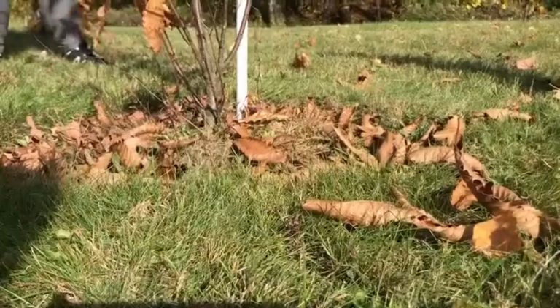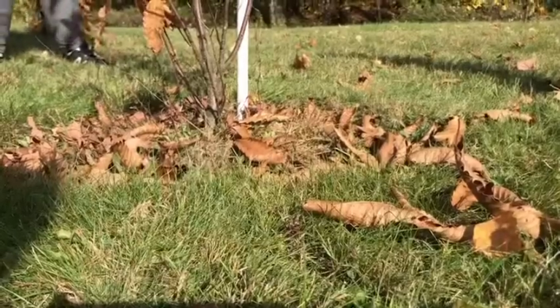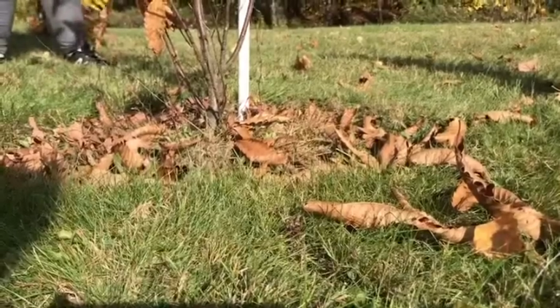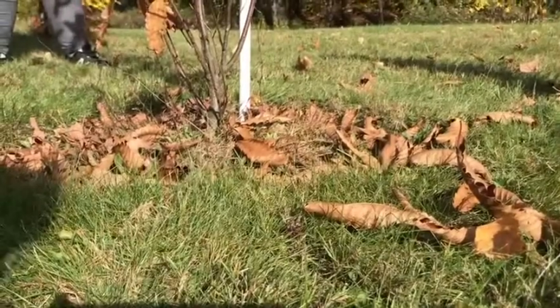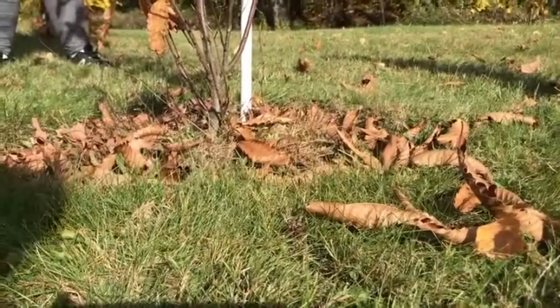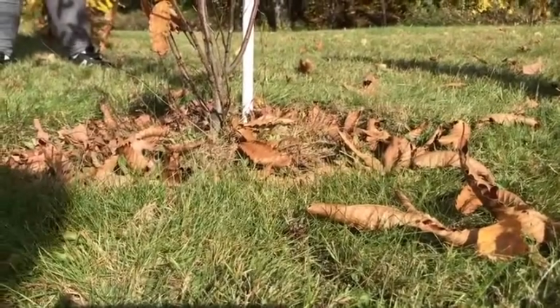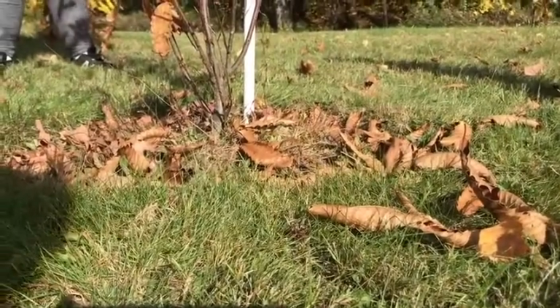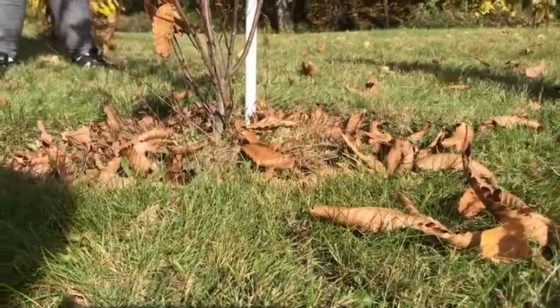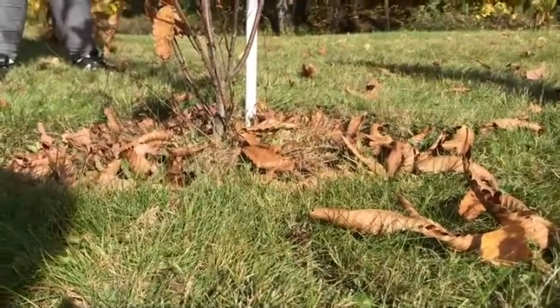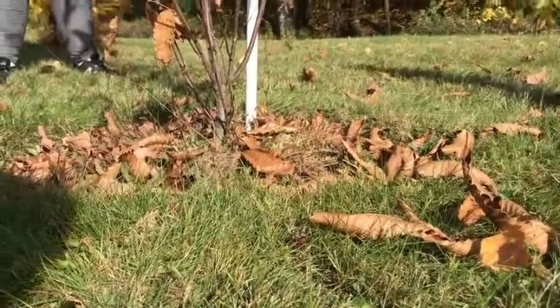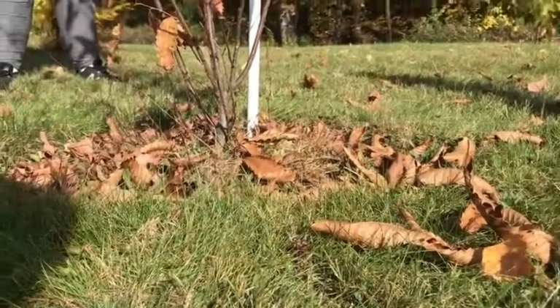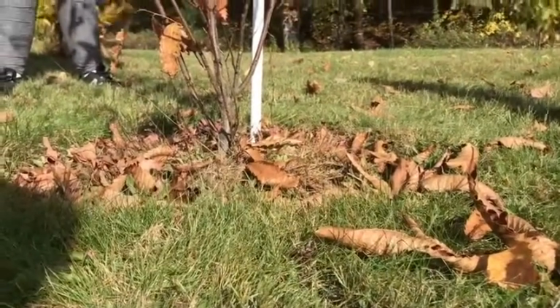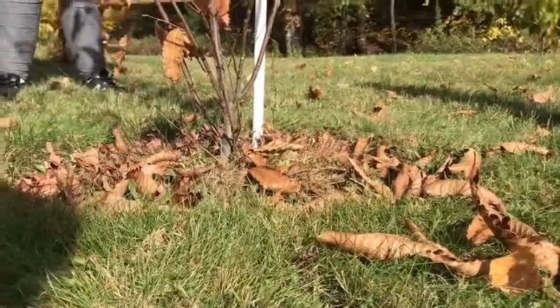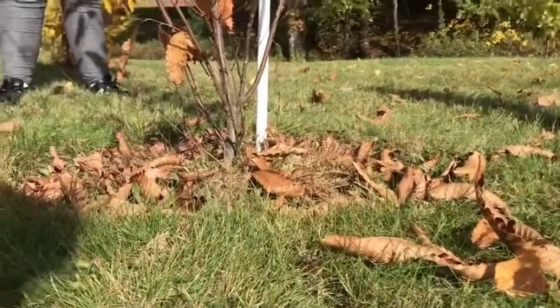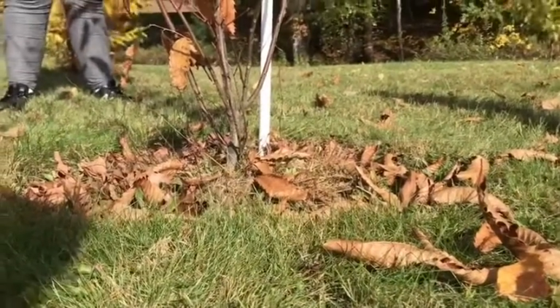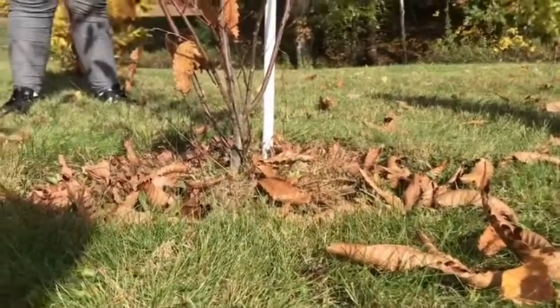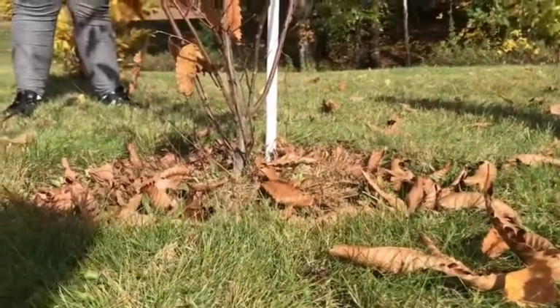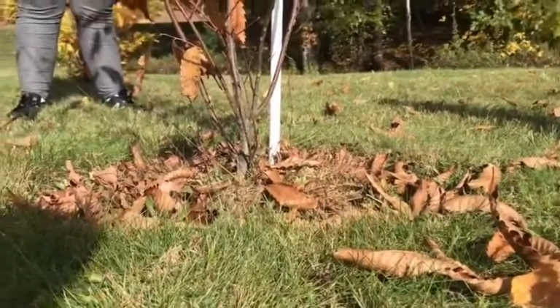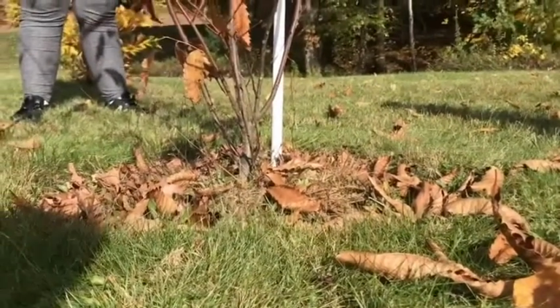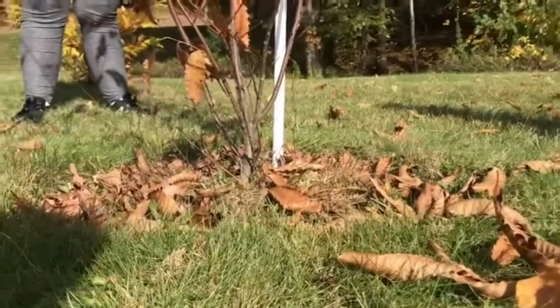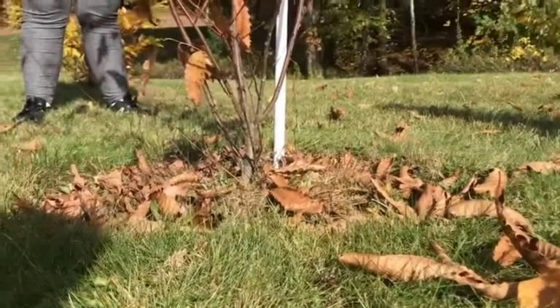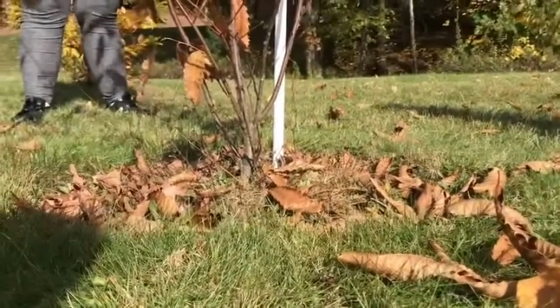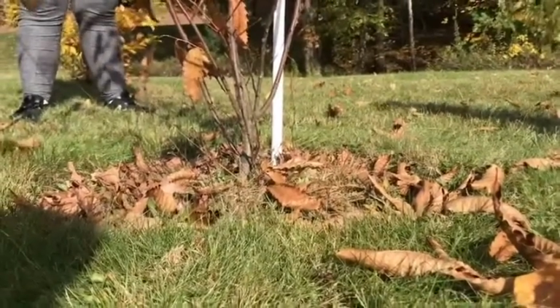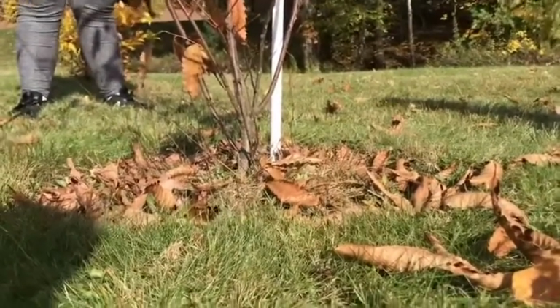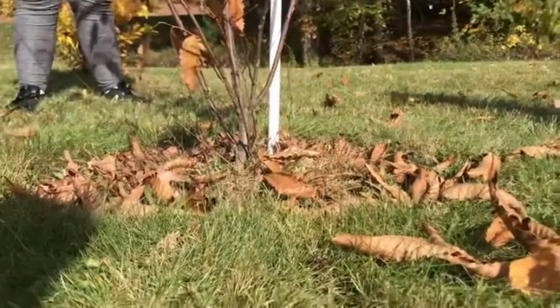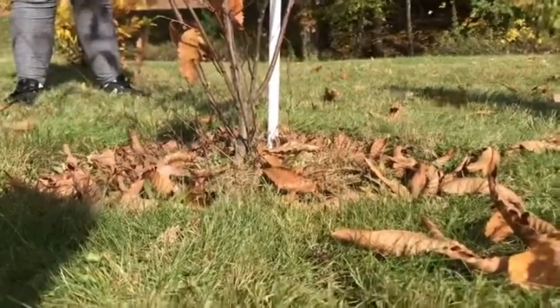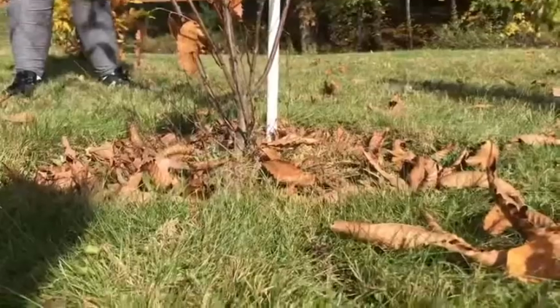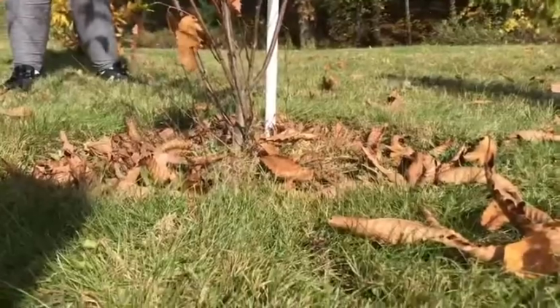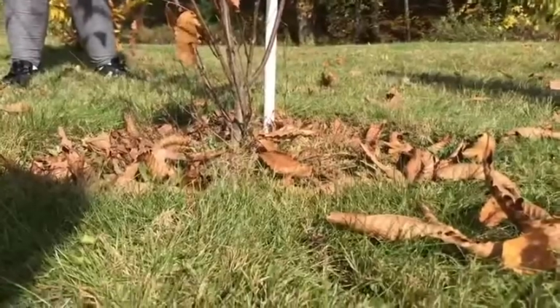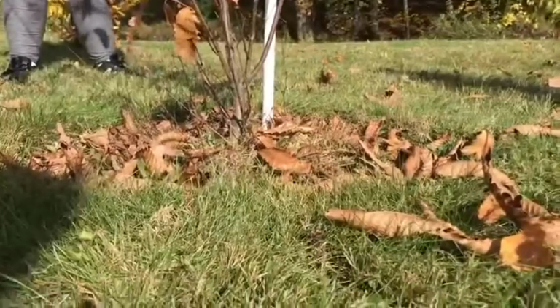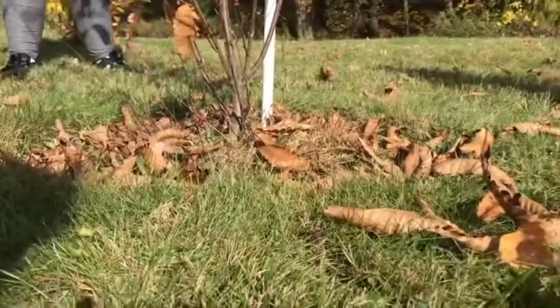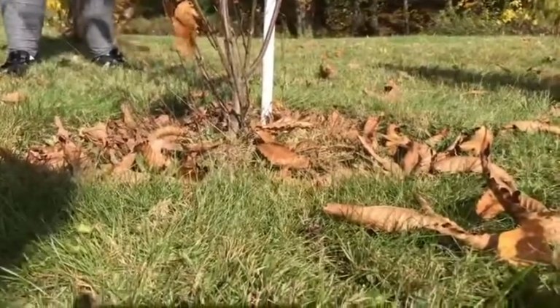We are going to weed our chestnut trees!